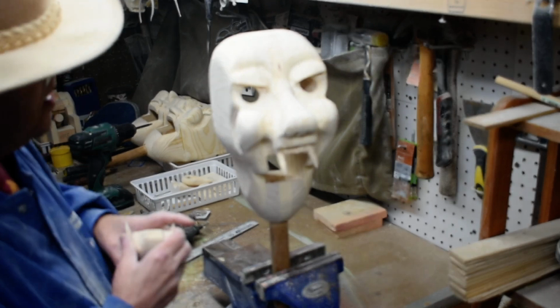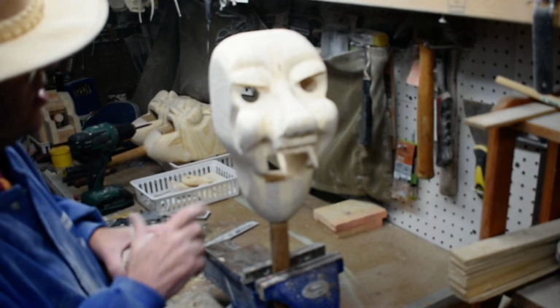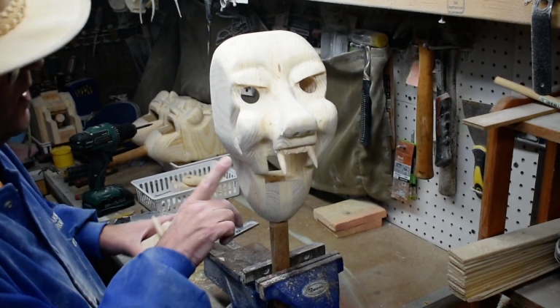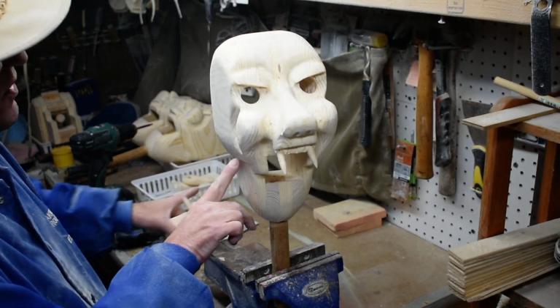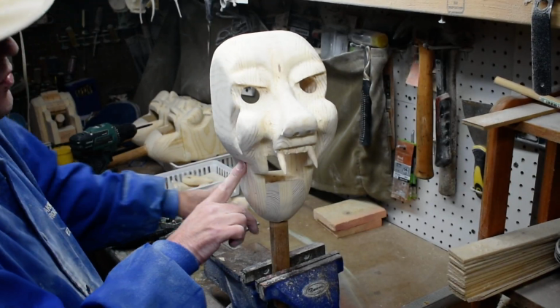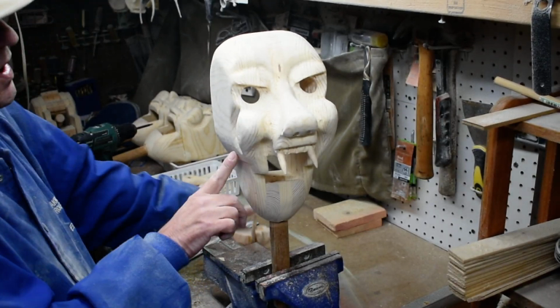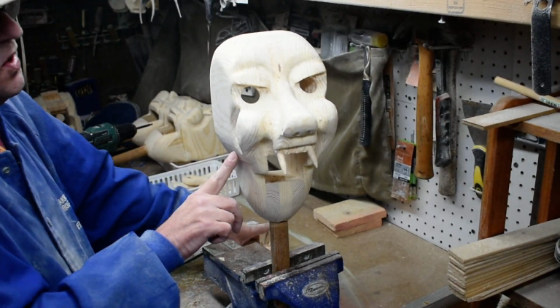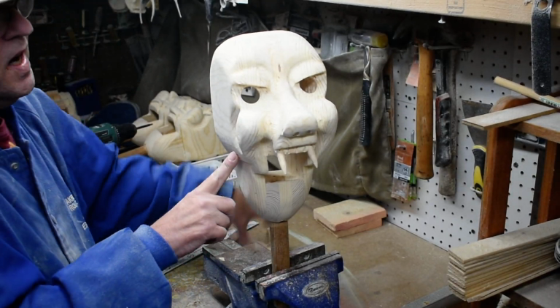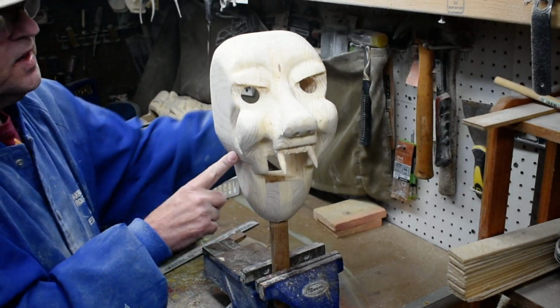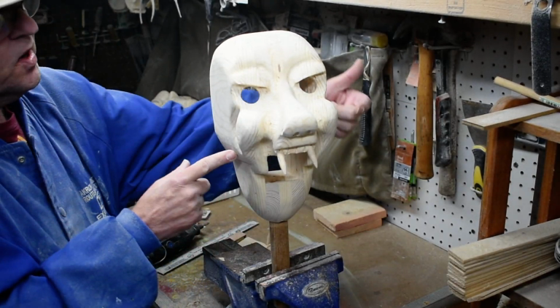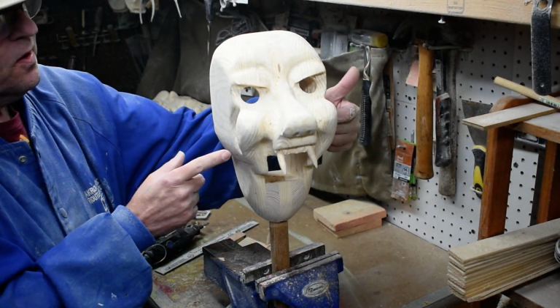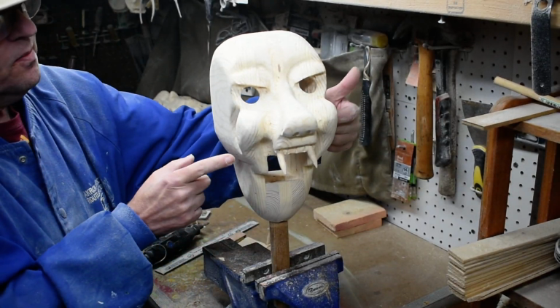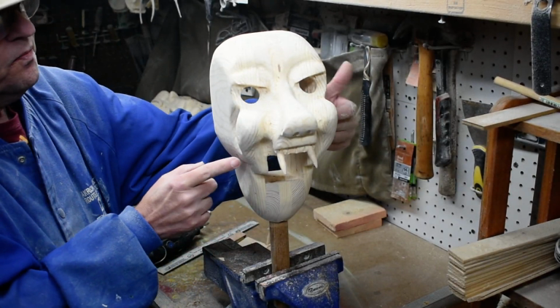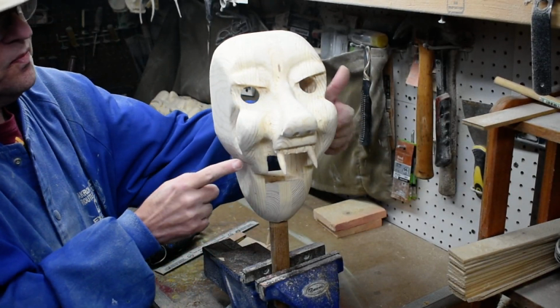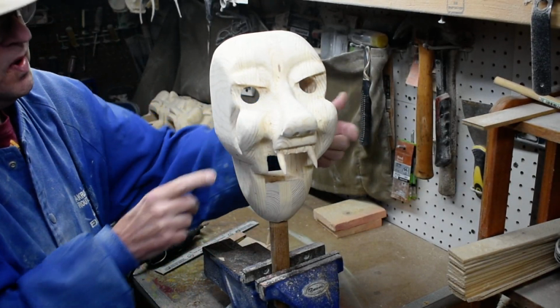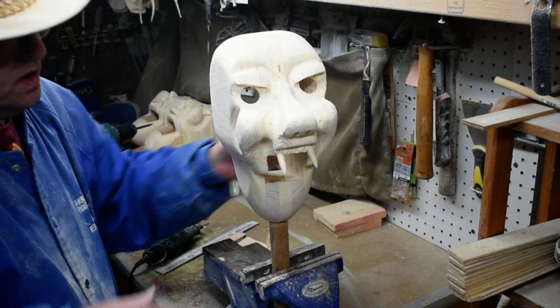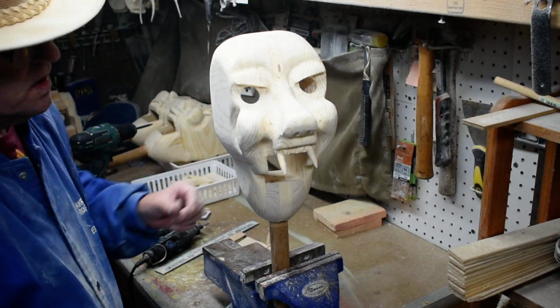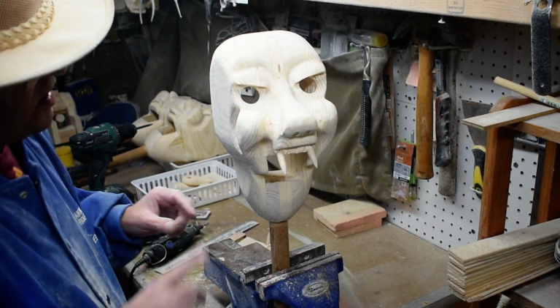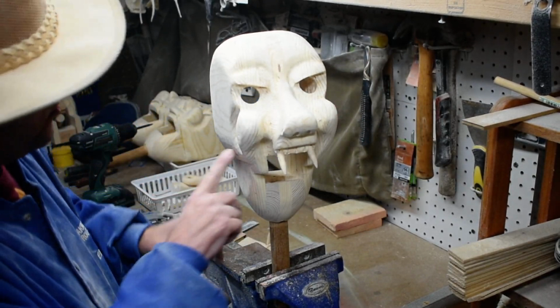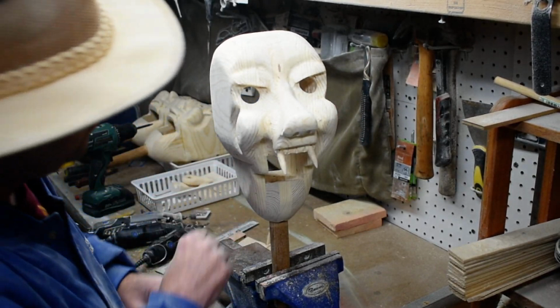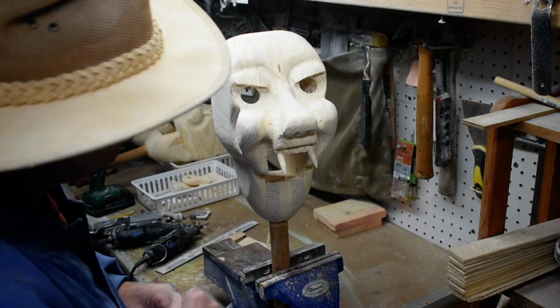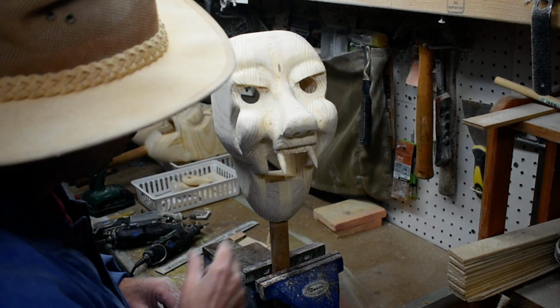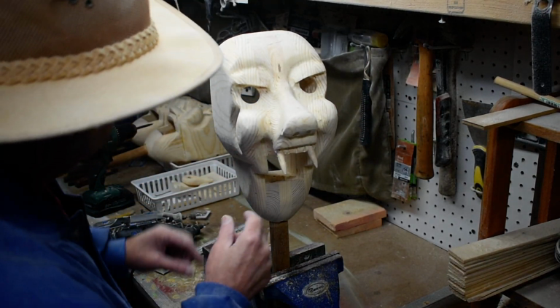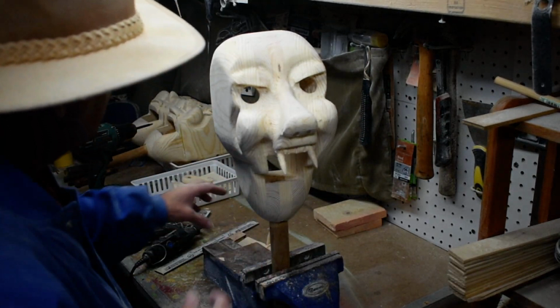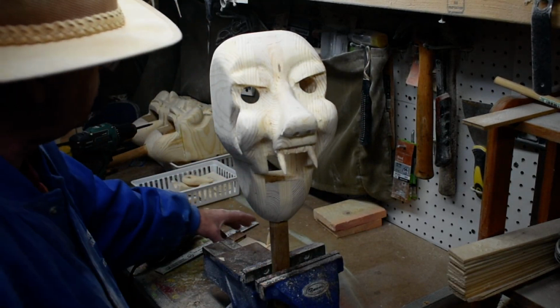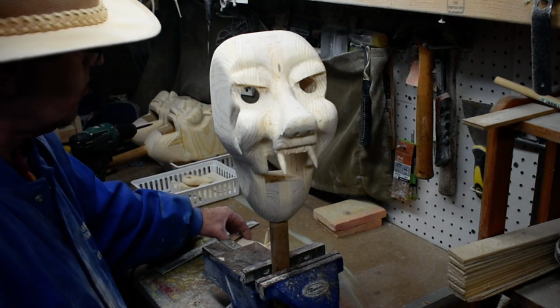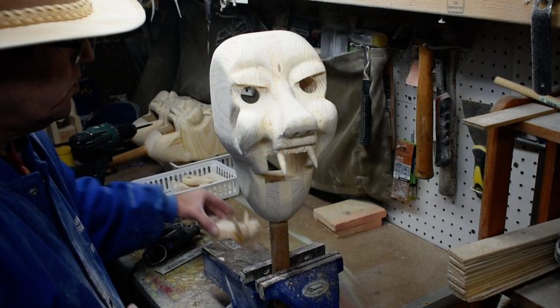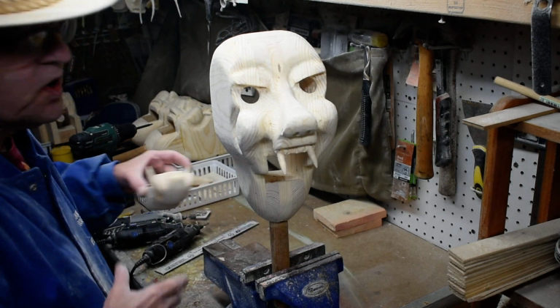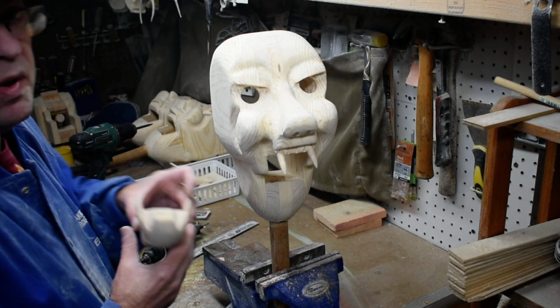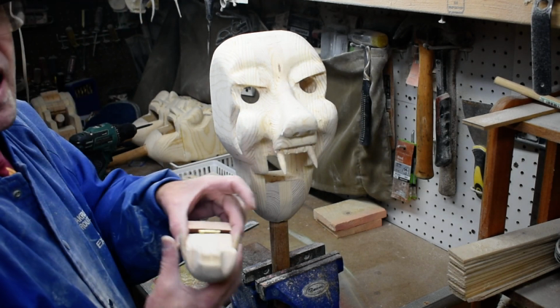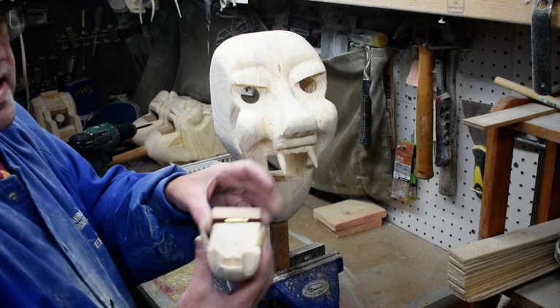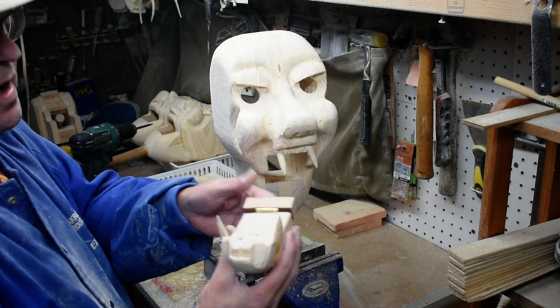We have to drill in the sides here, drill a hole so we can screw this block in.